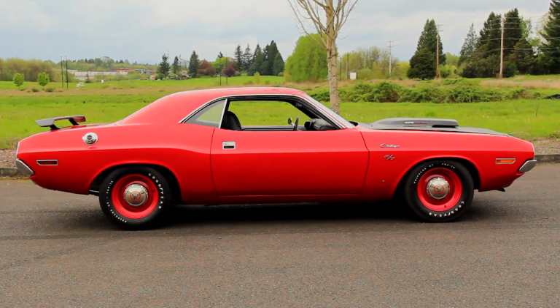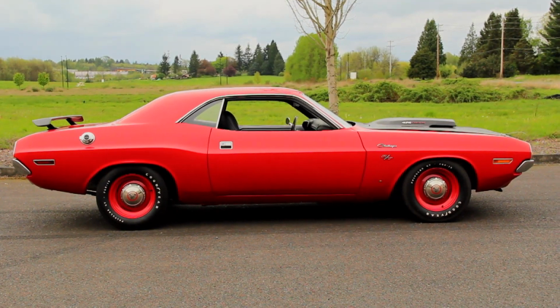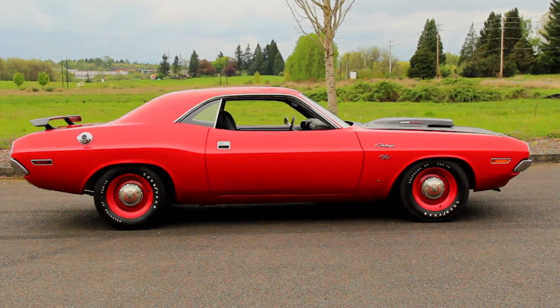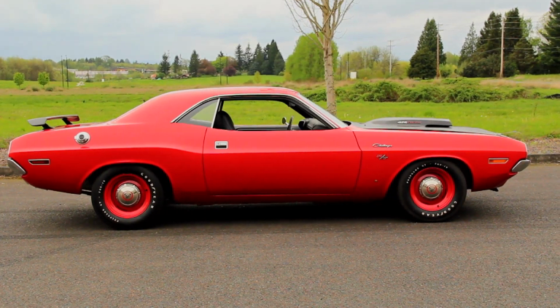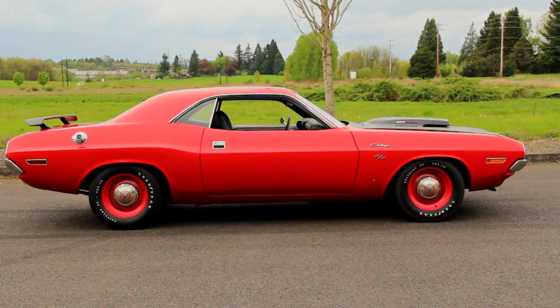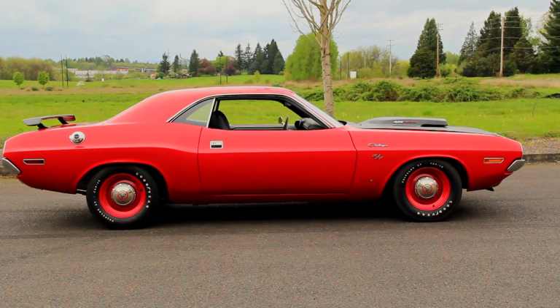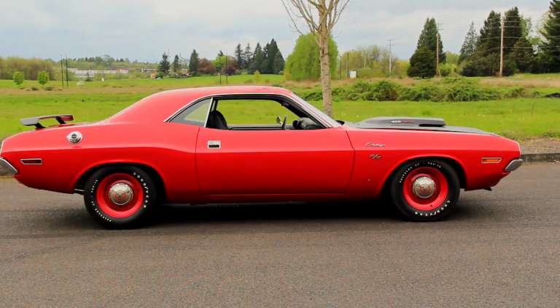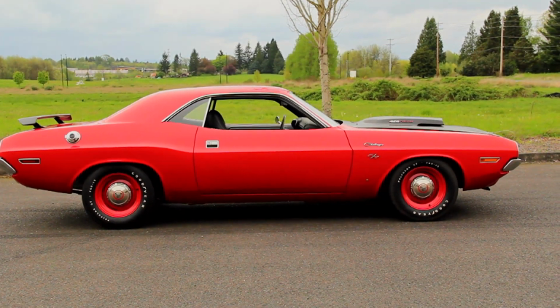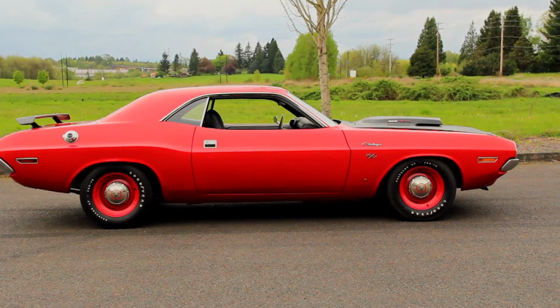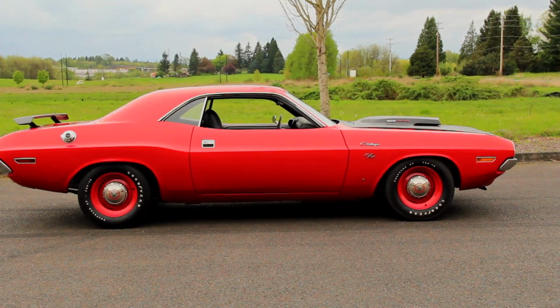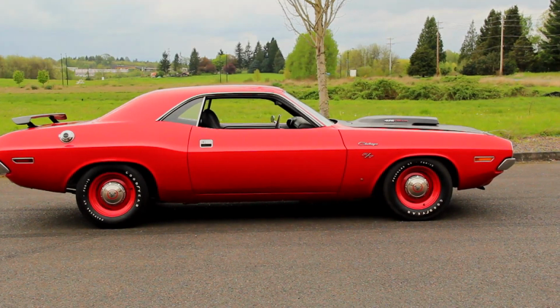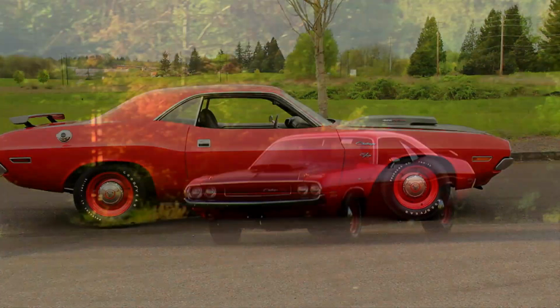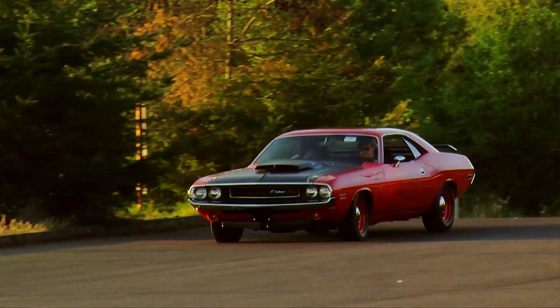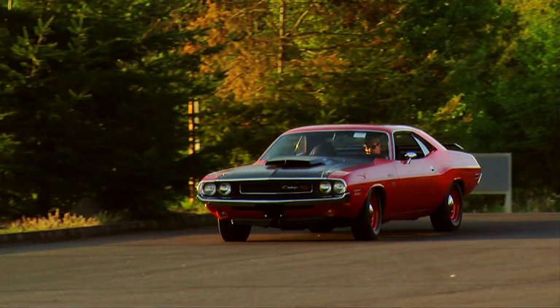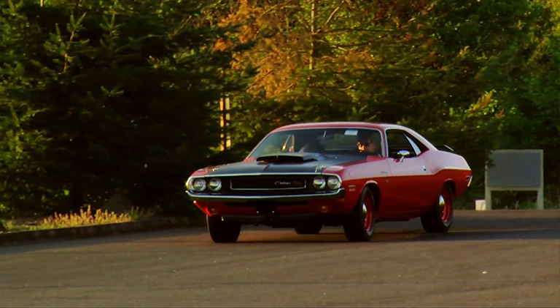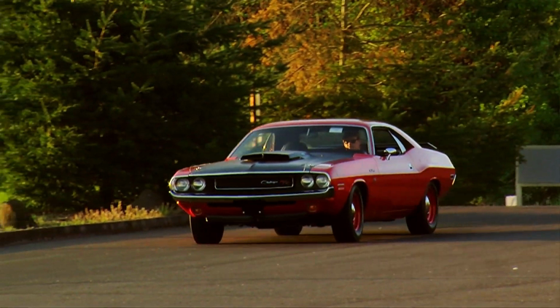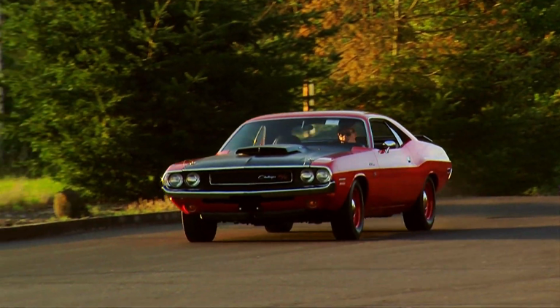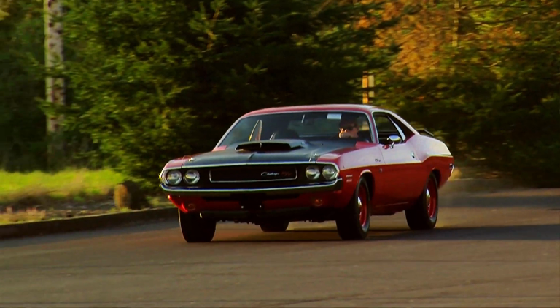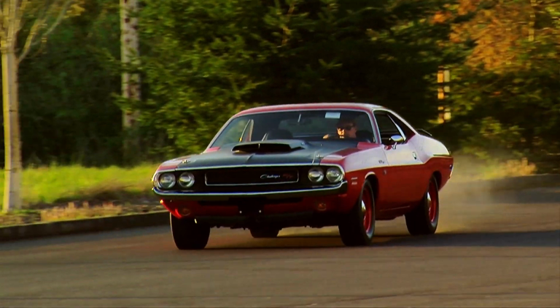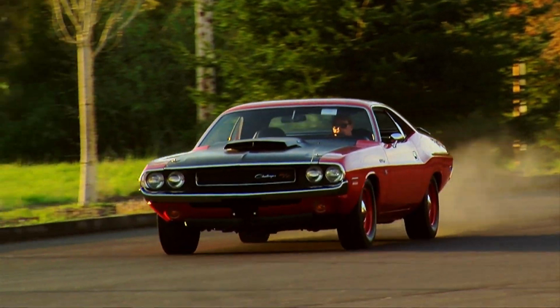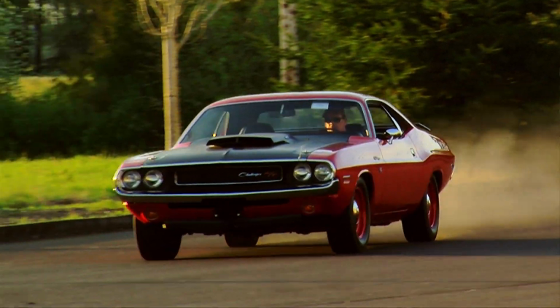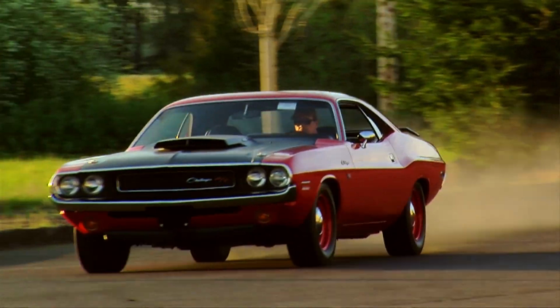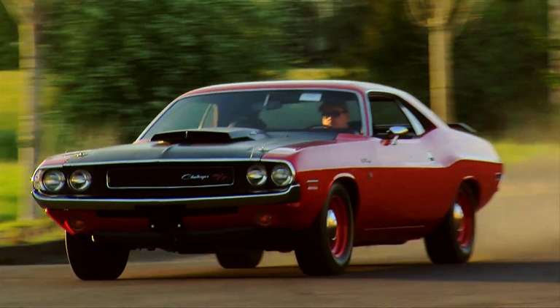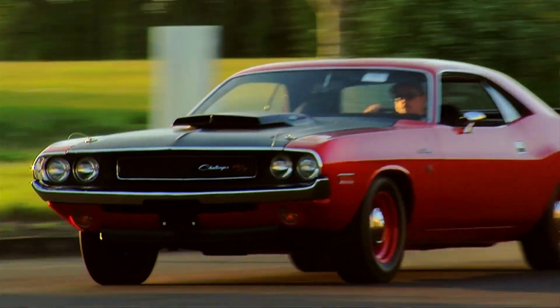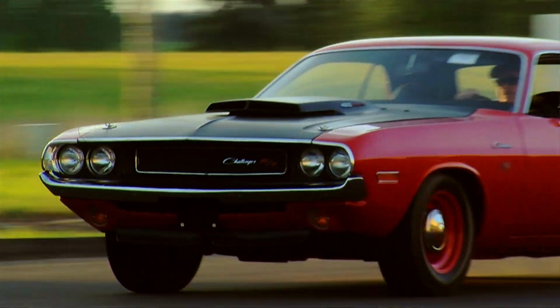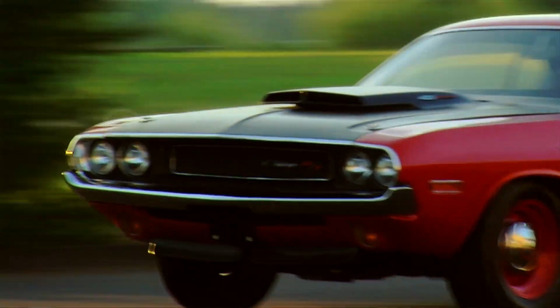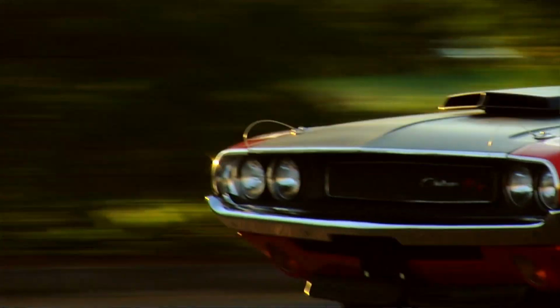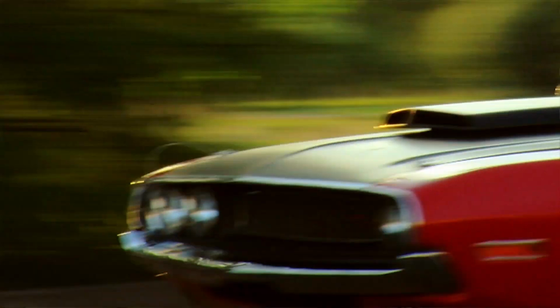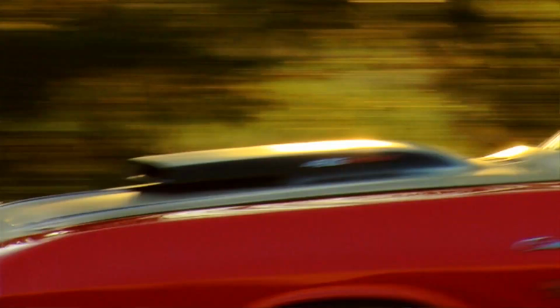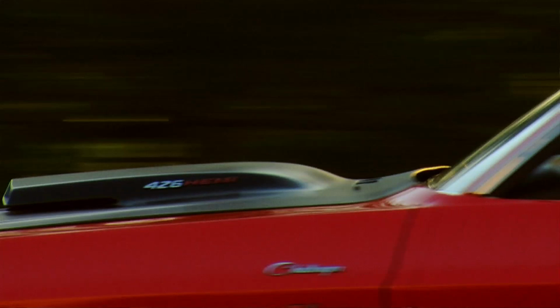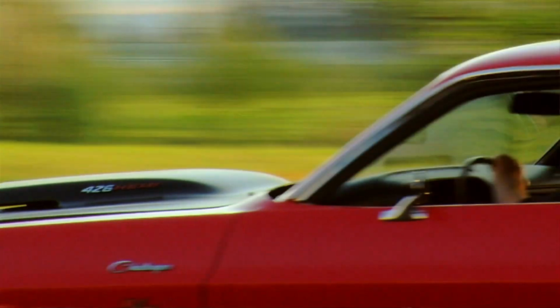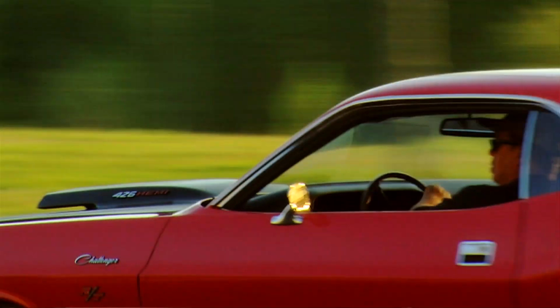Would we like to take these cars out on the track and find out for ourselves? Absolutely. Is that going to happen anytime soon? I don't think so. But we'll try.